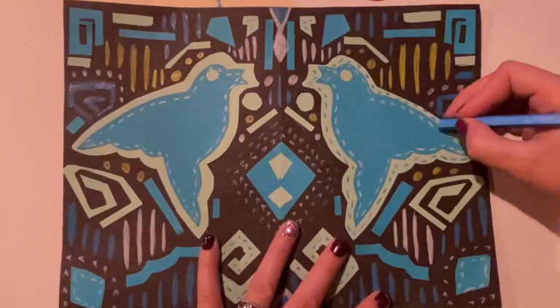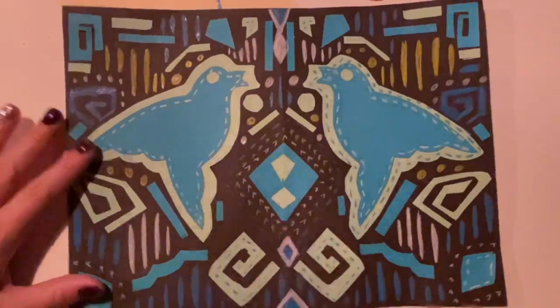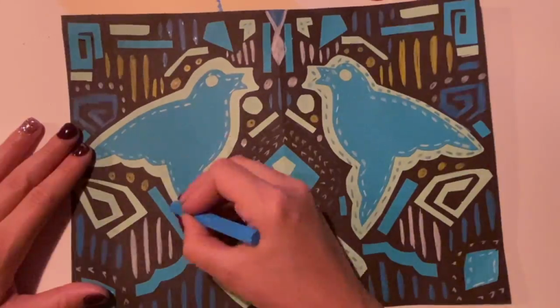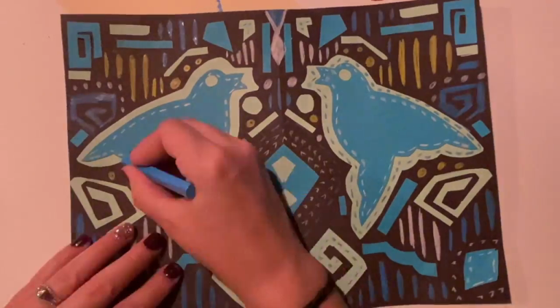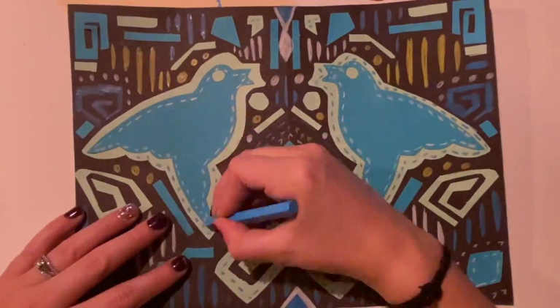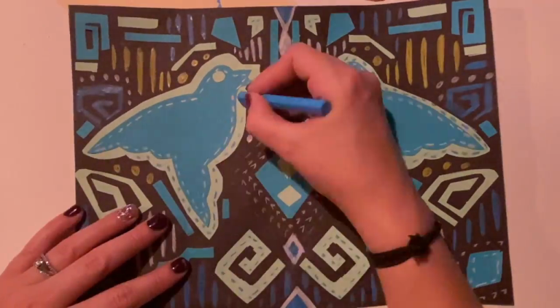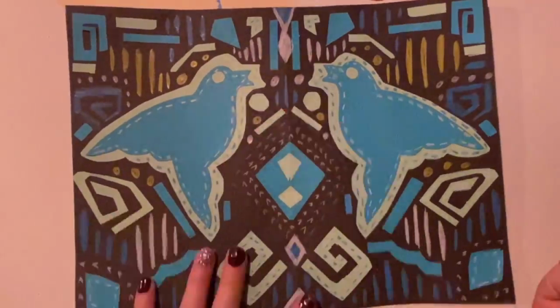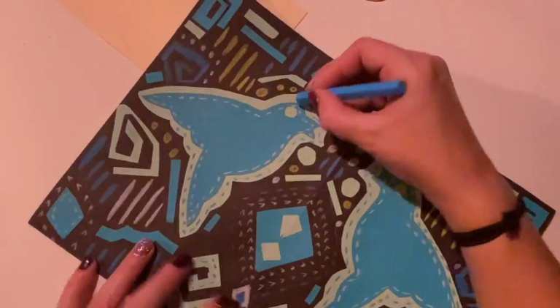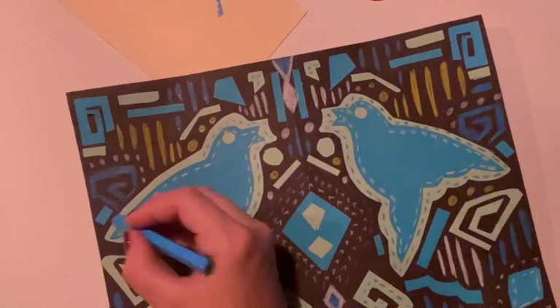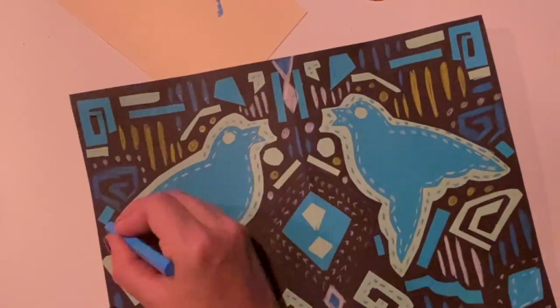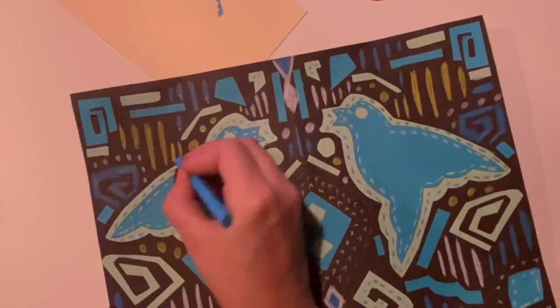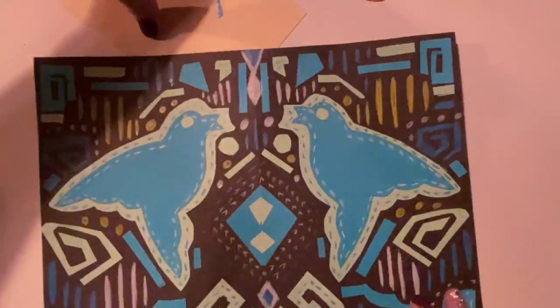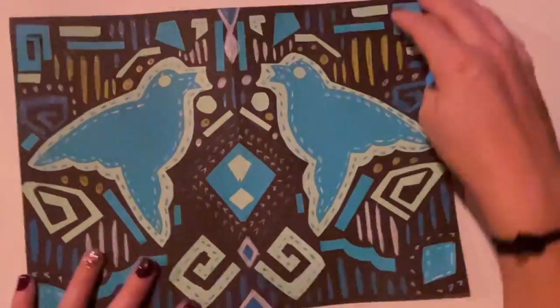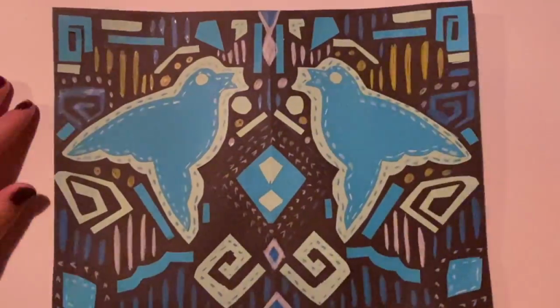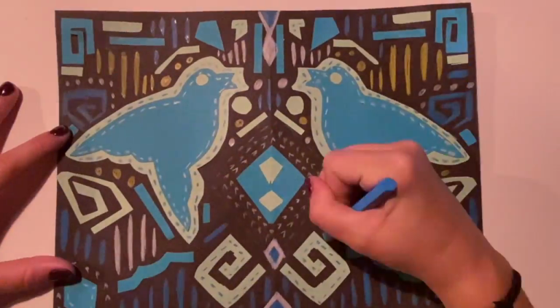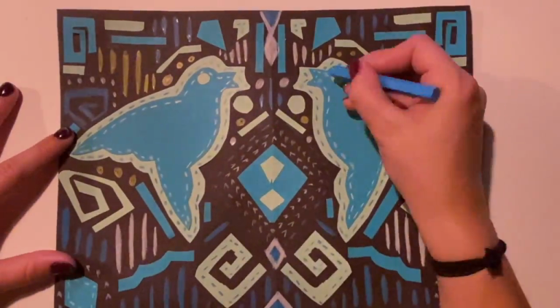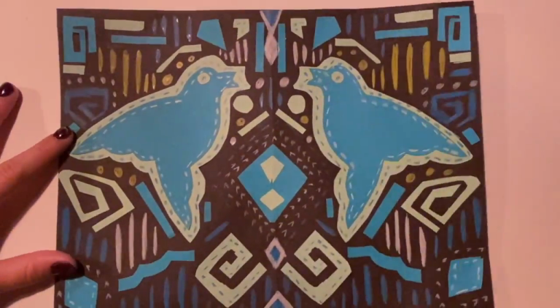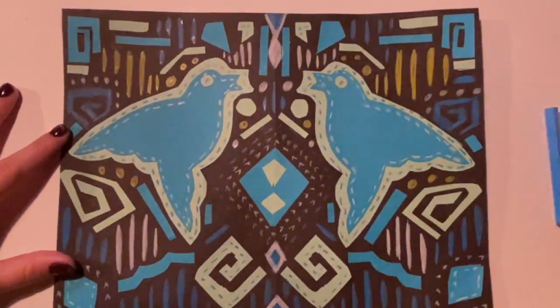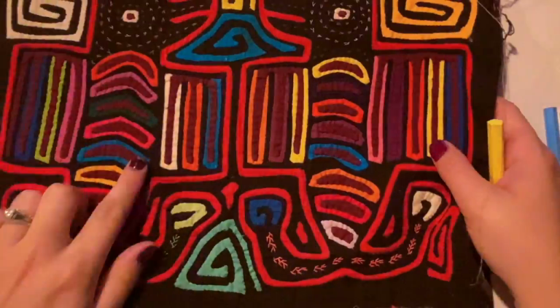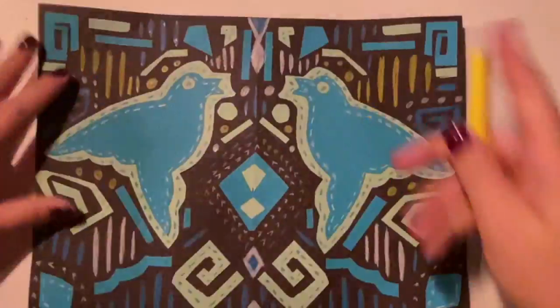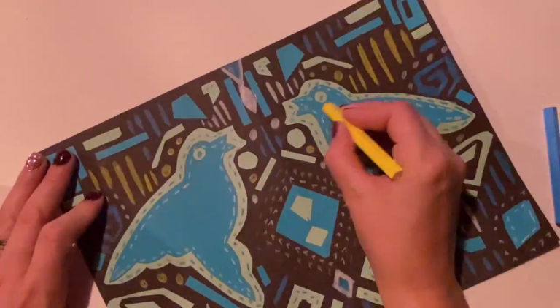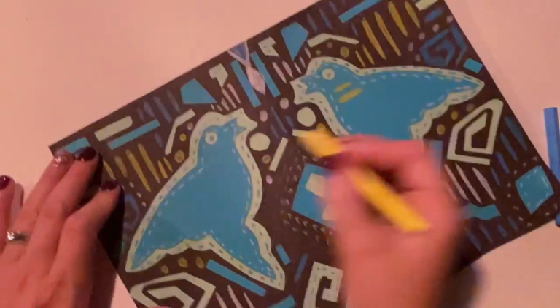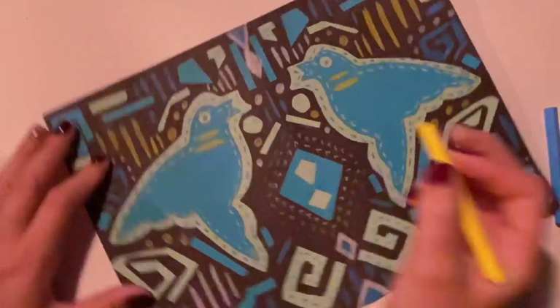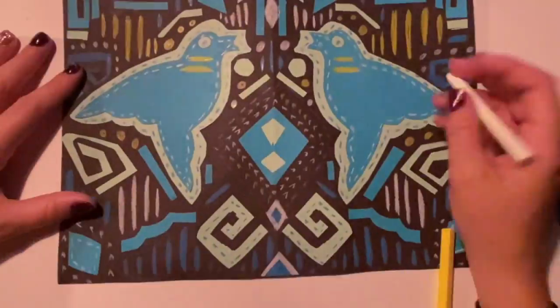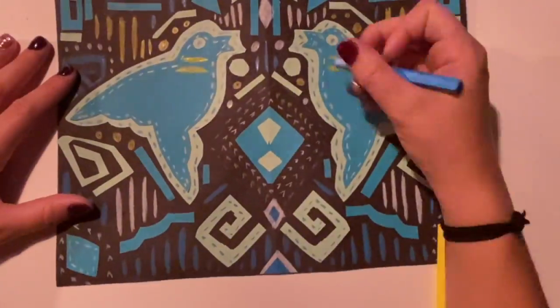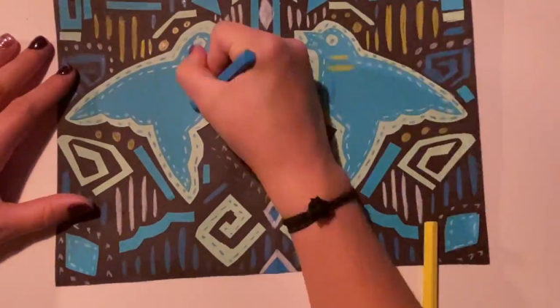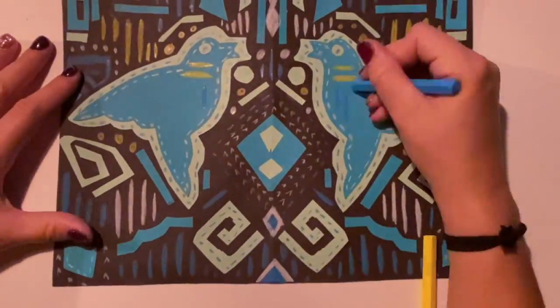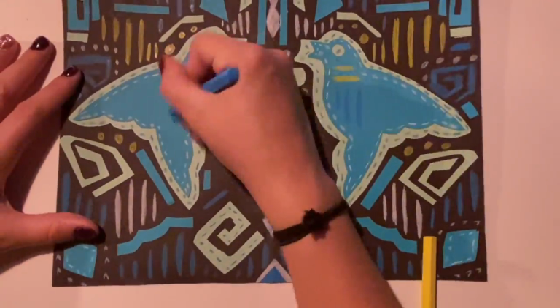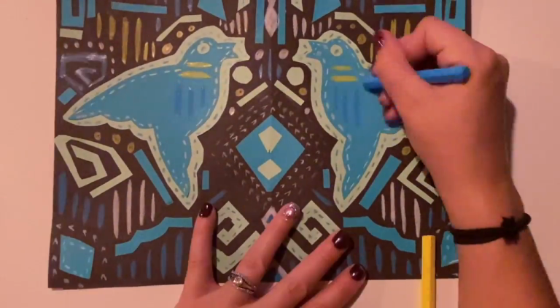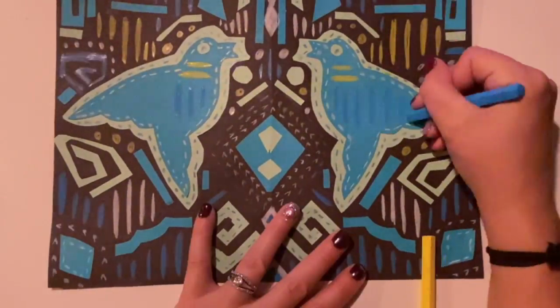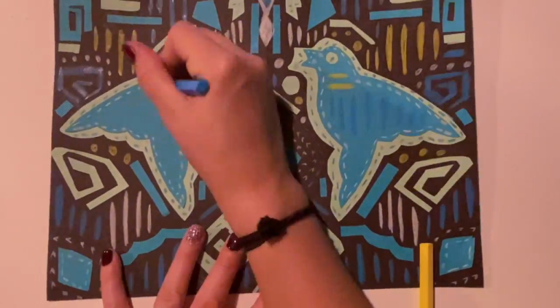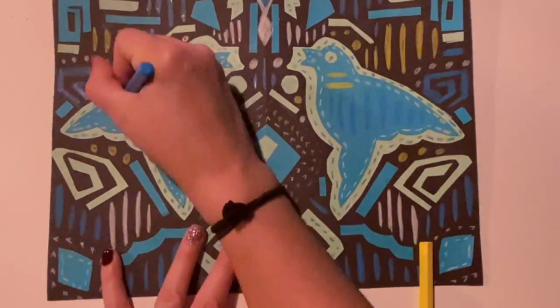I cannot wait to see how your mola turns out. Have fun with this!